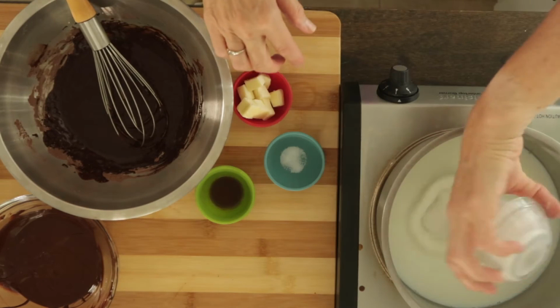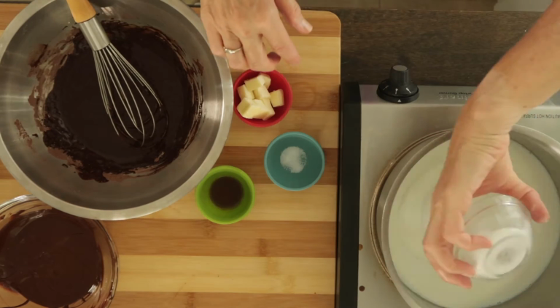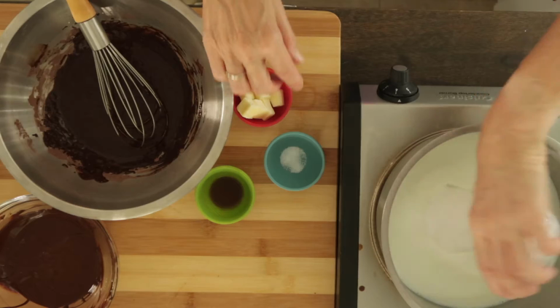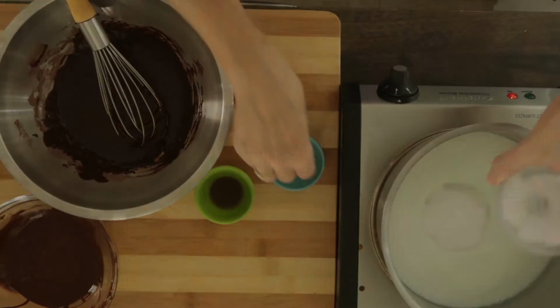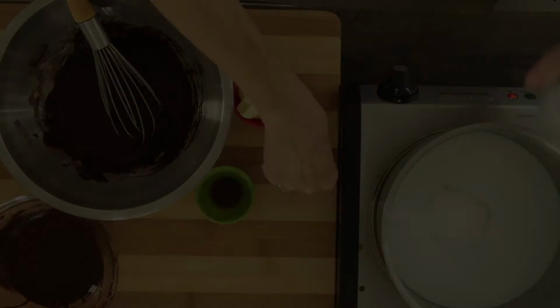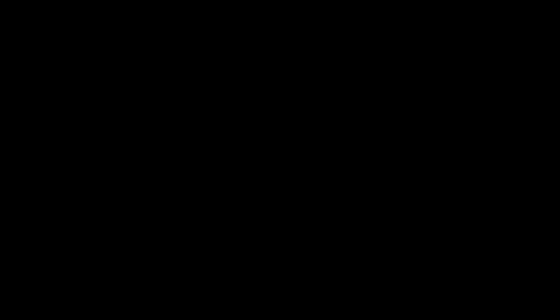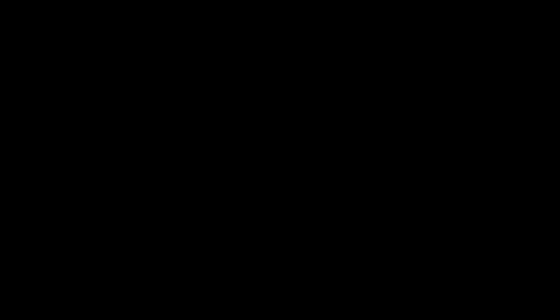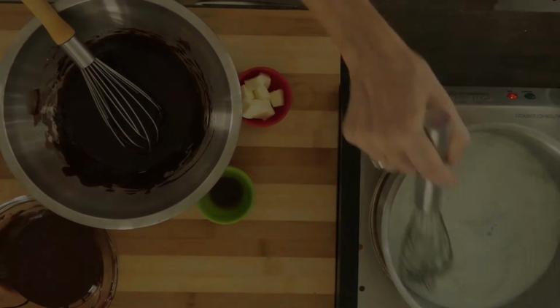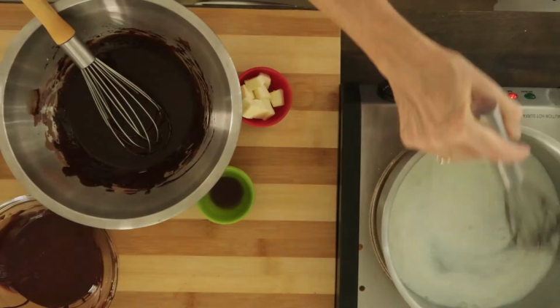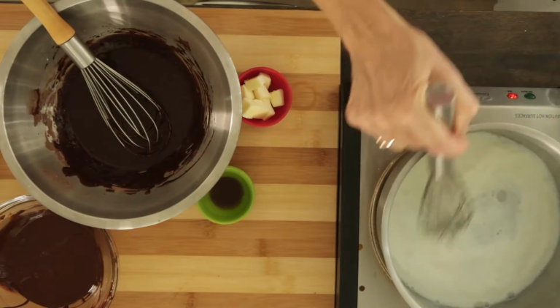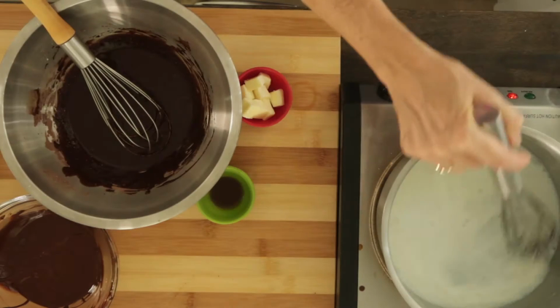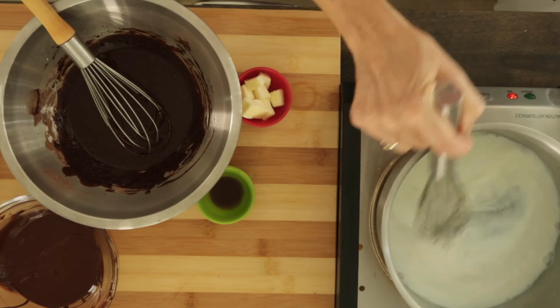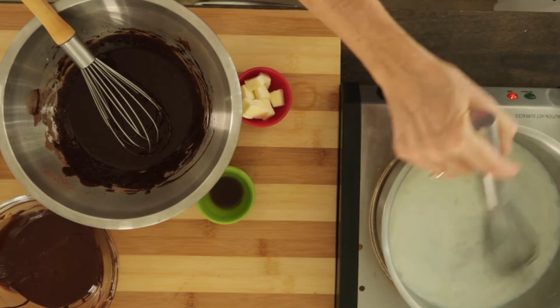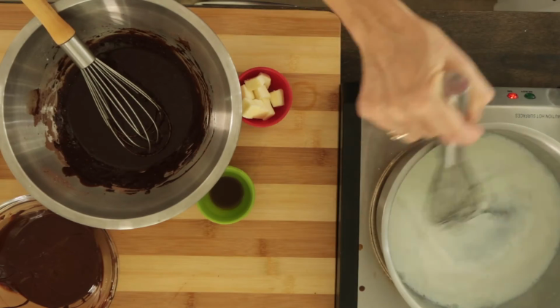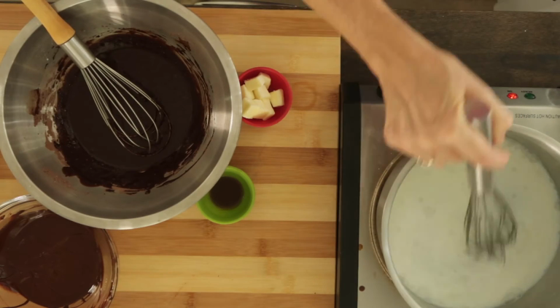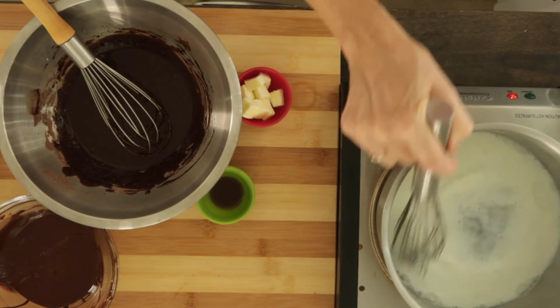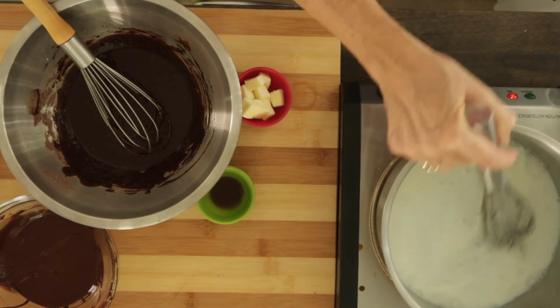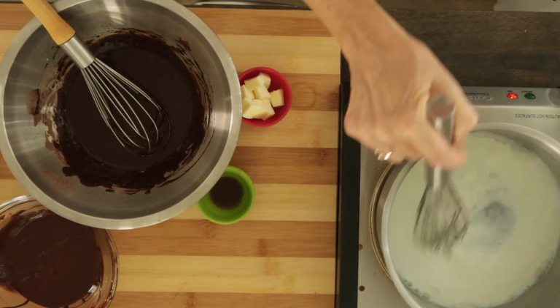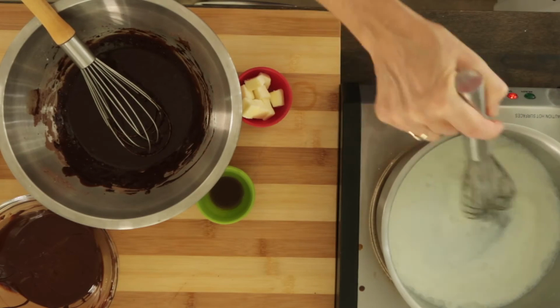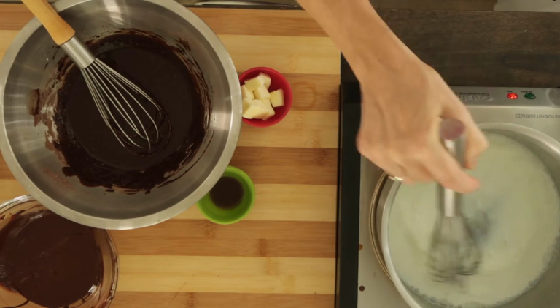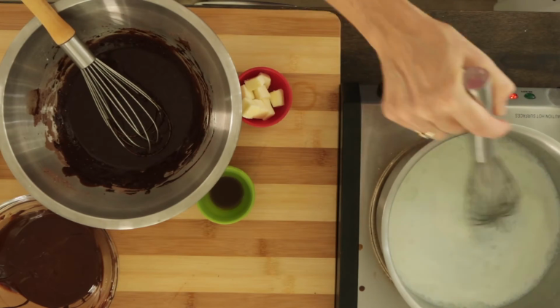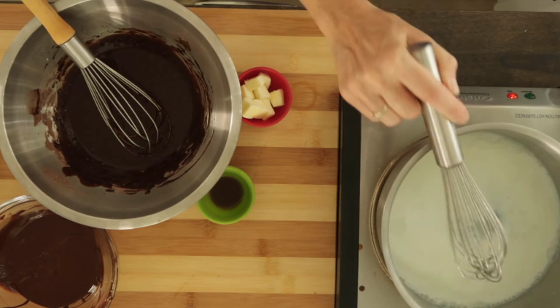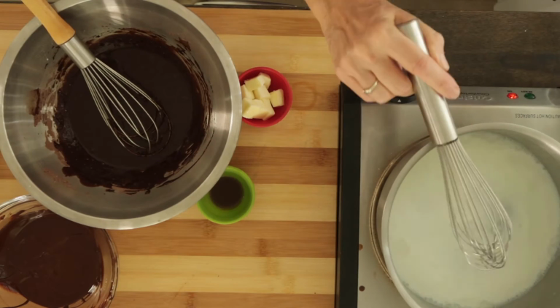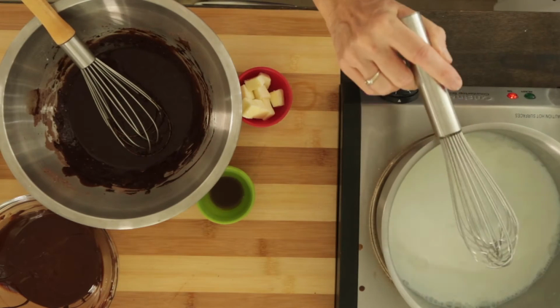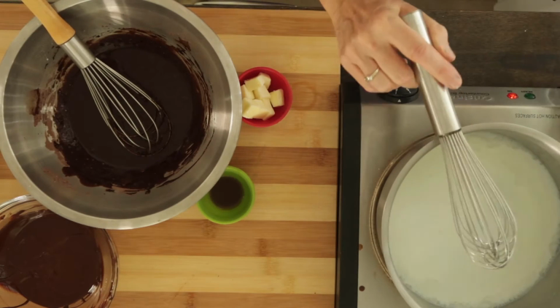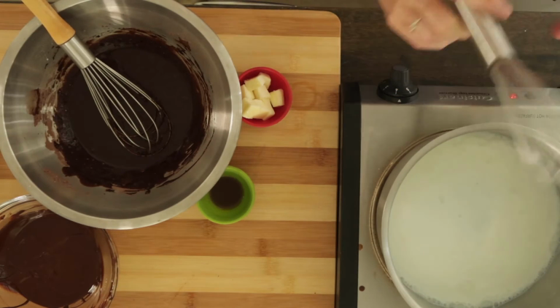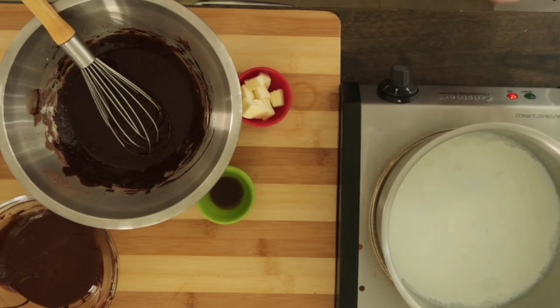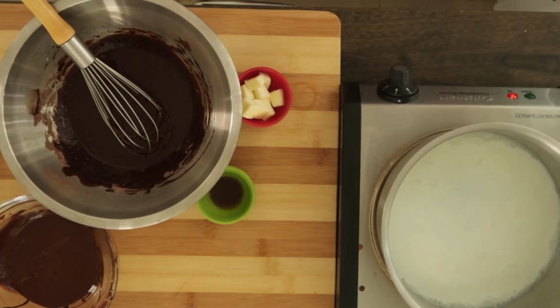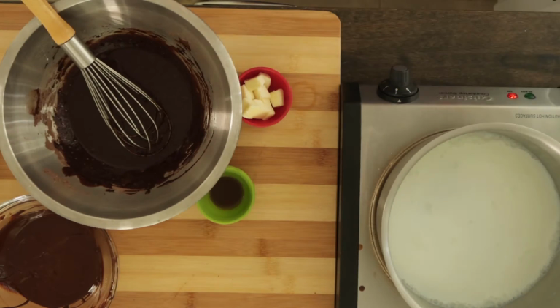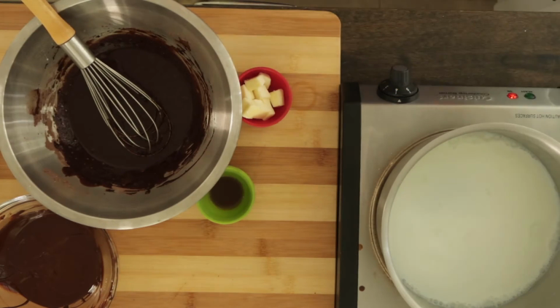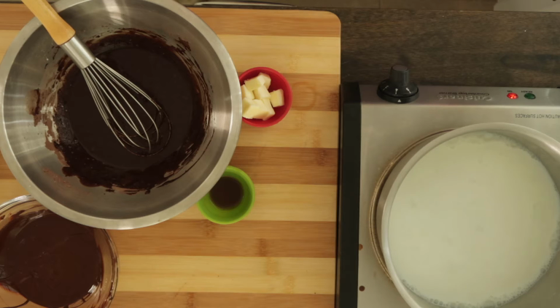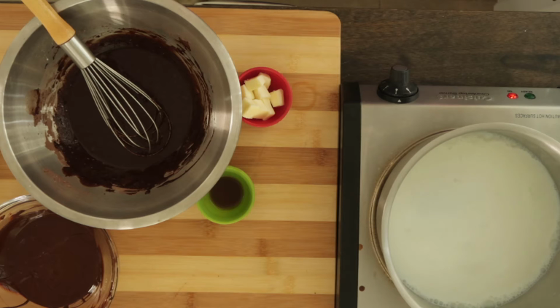Then add the sugar to the warming milk and give it a stir so that it doesn't clump up.